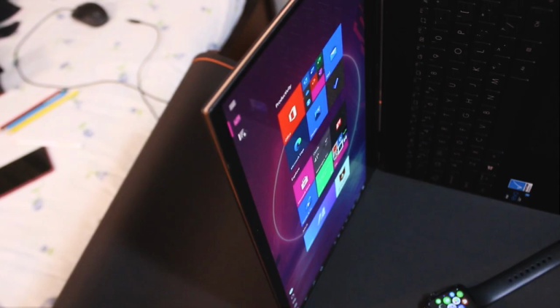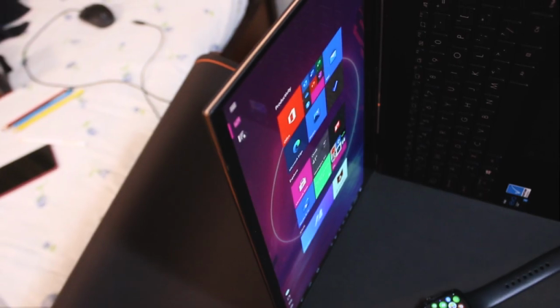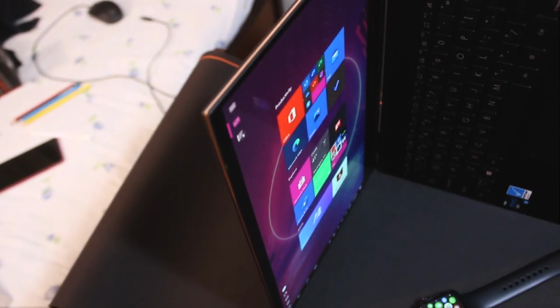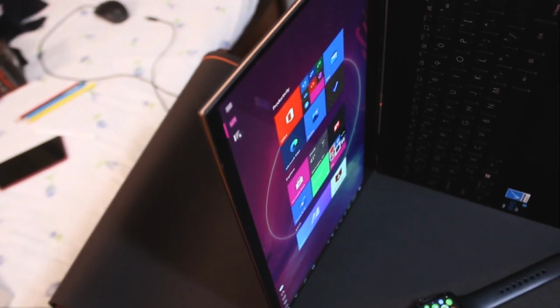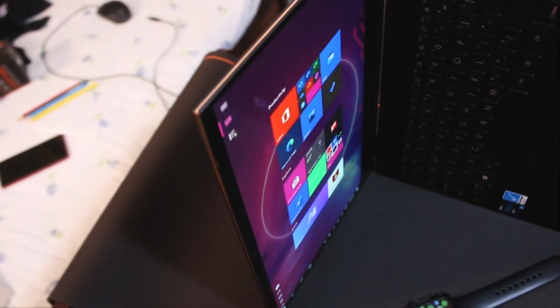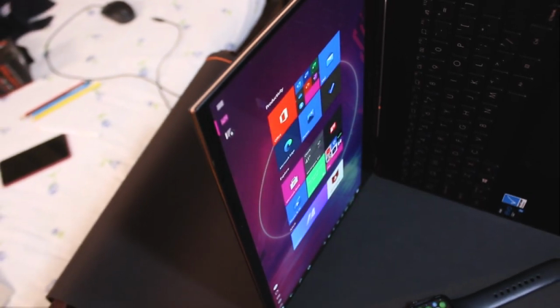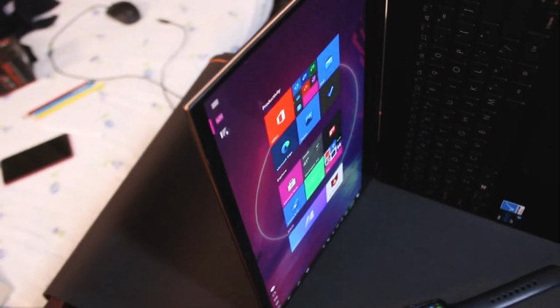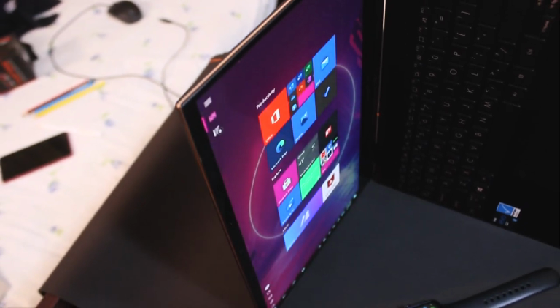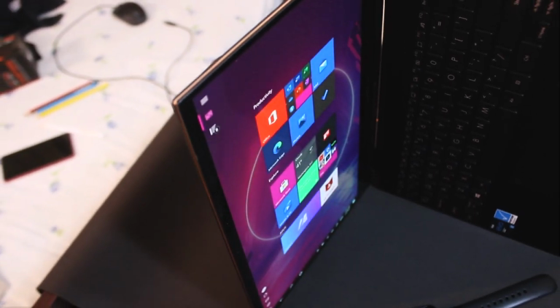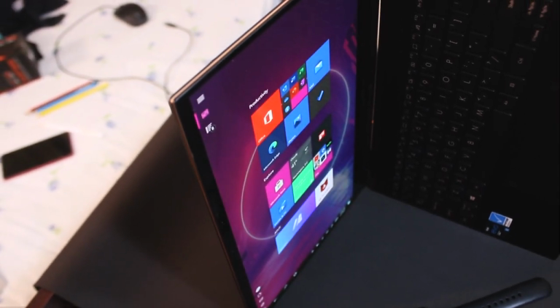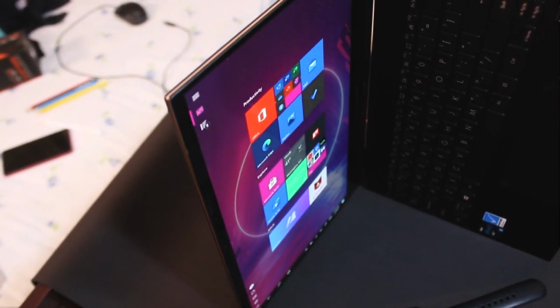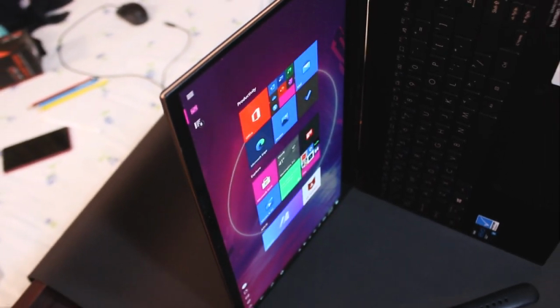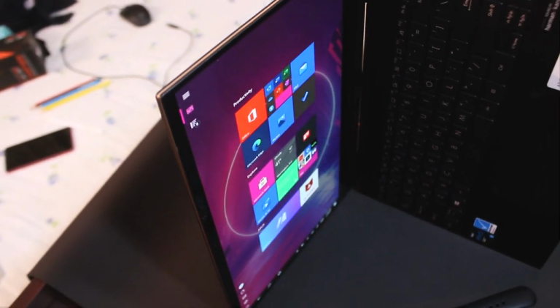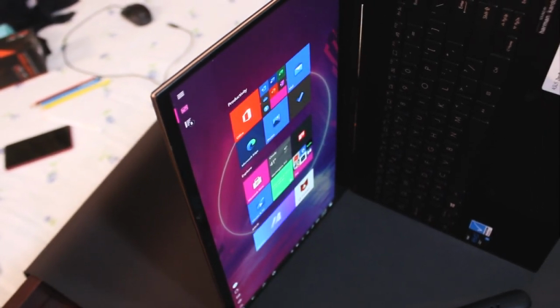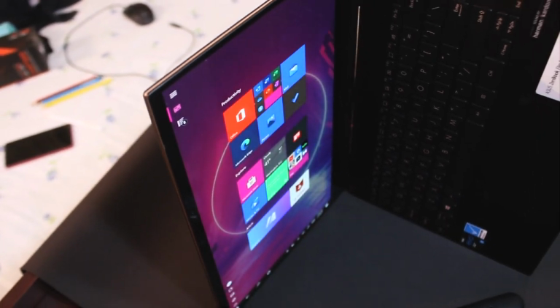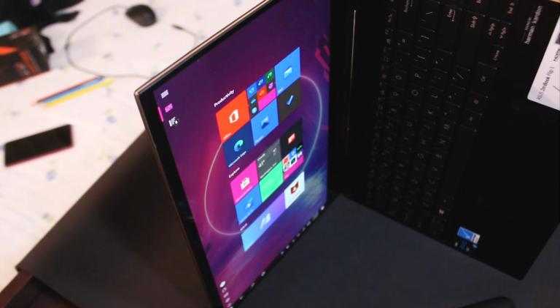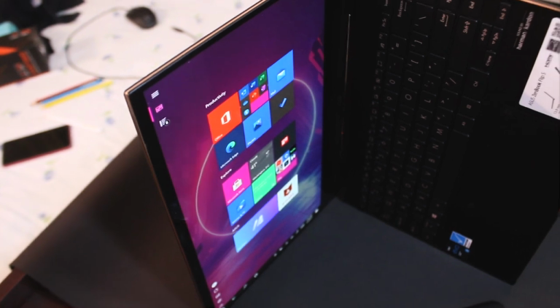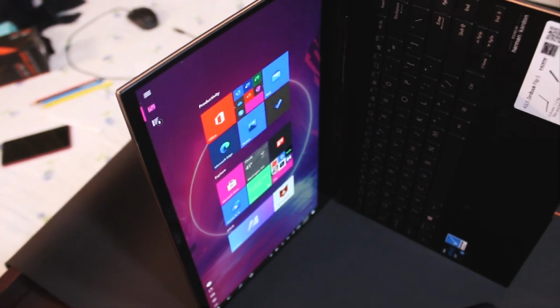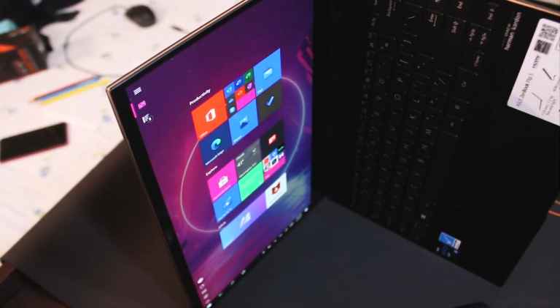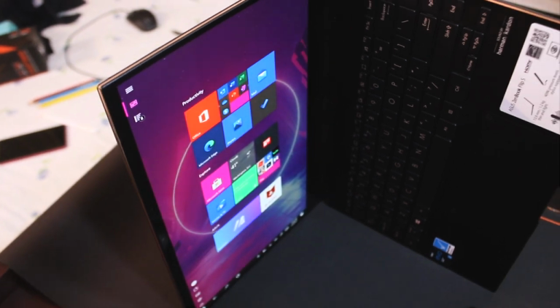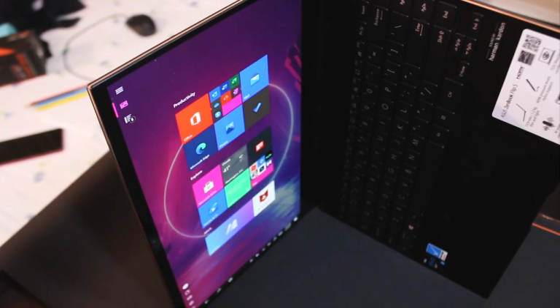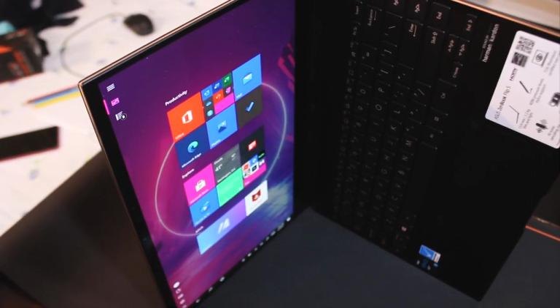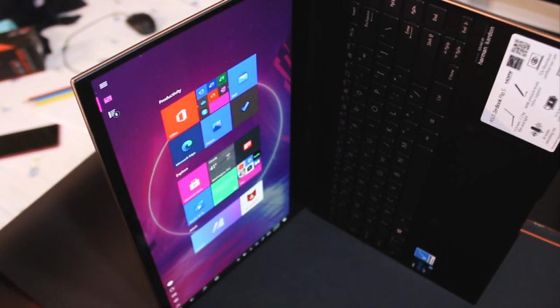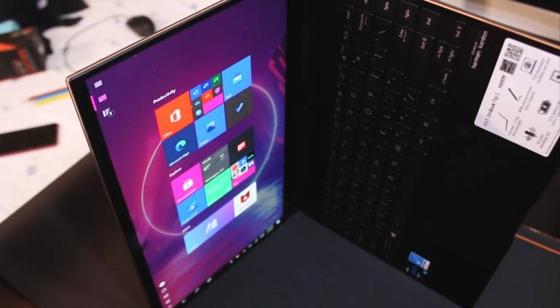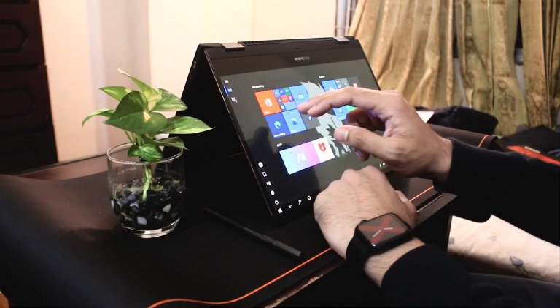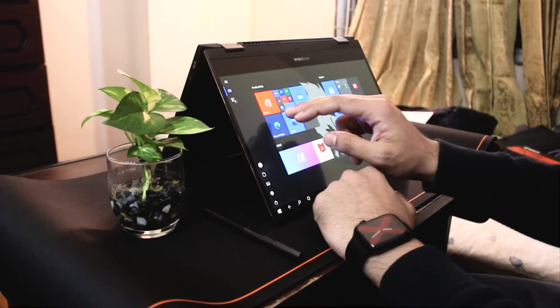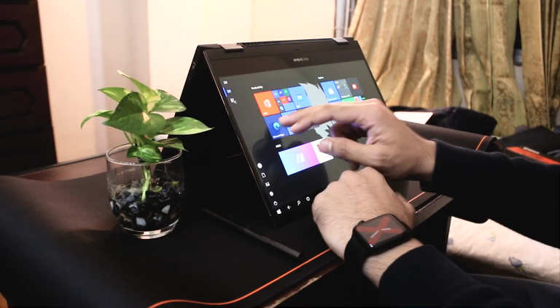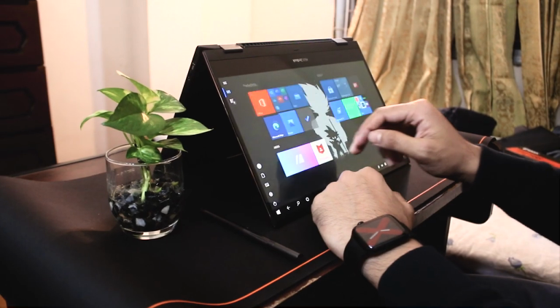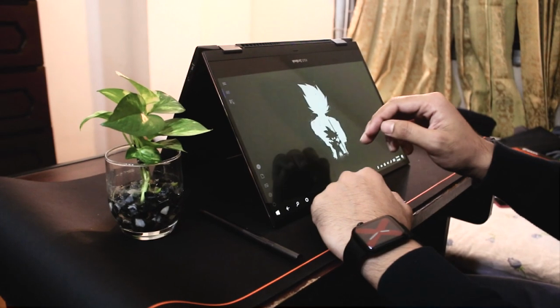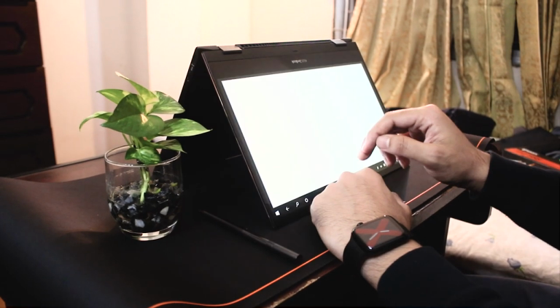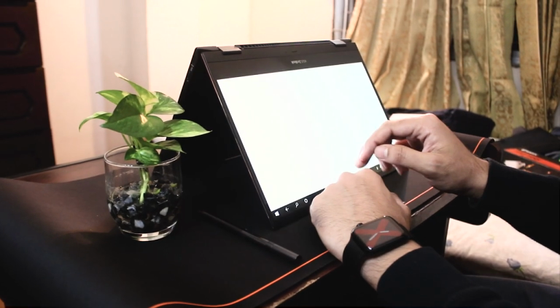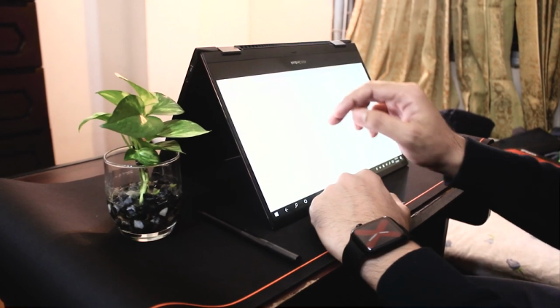Out of the box, it comes with Windows 10 Home Edition. Asus recommends upgrading to Windows 10 Pro for best use.